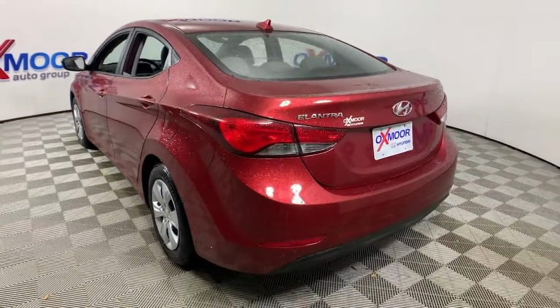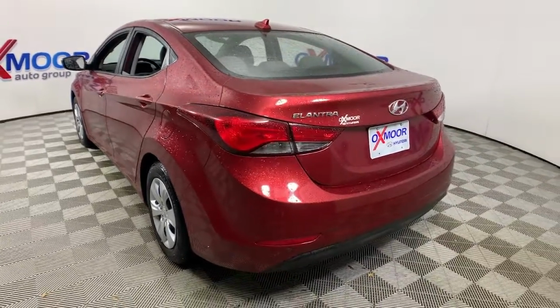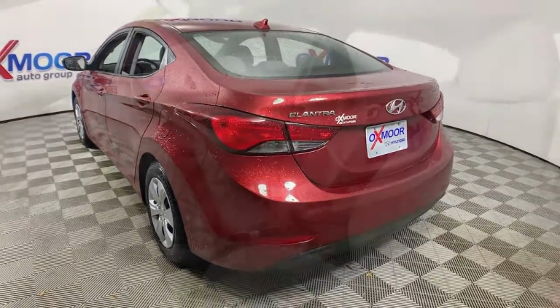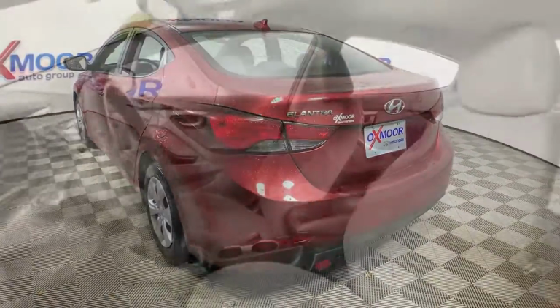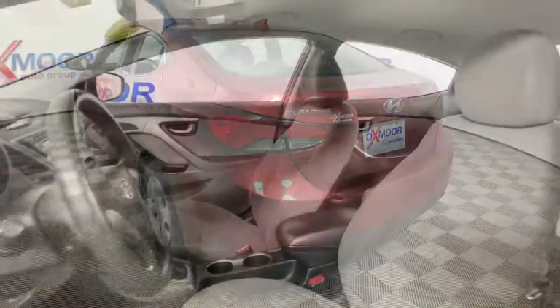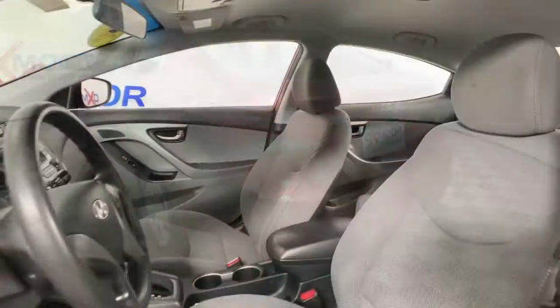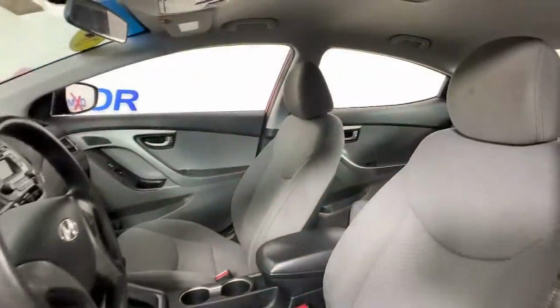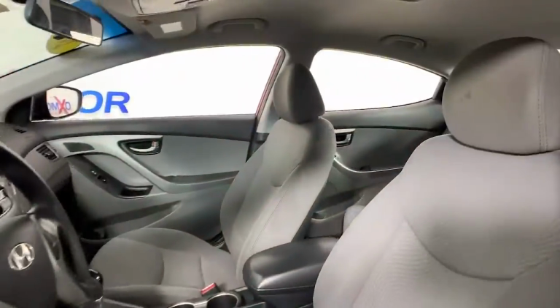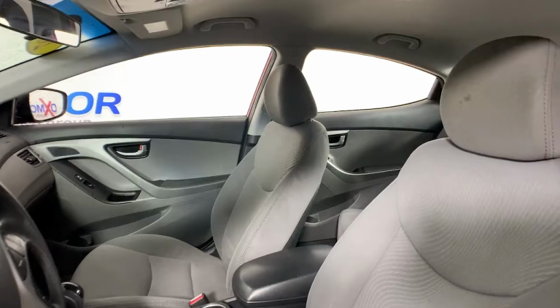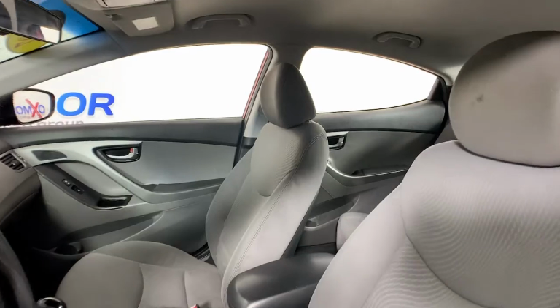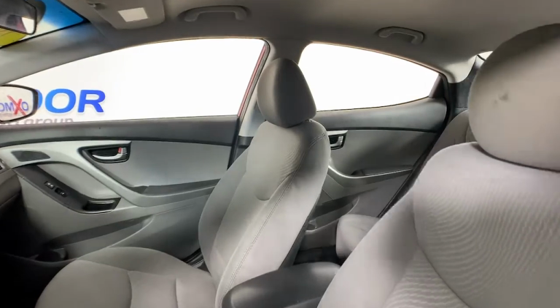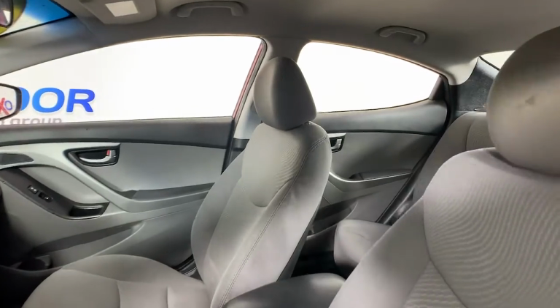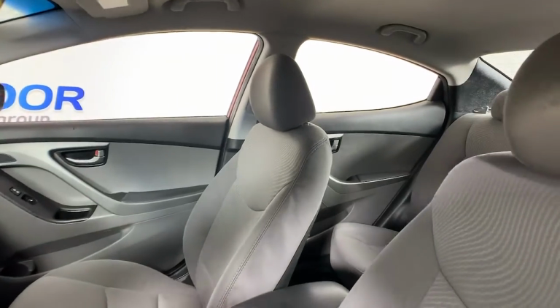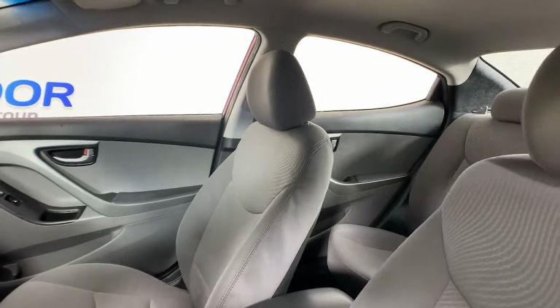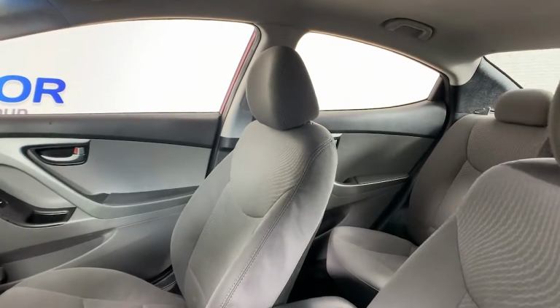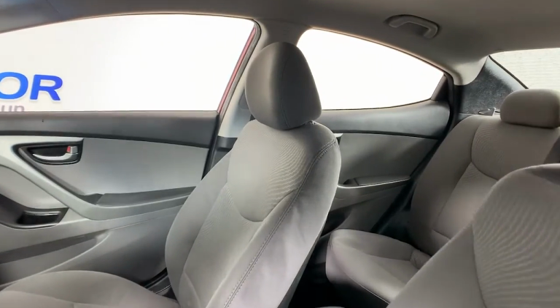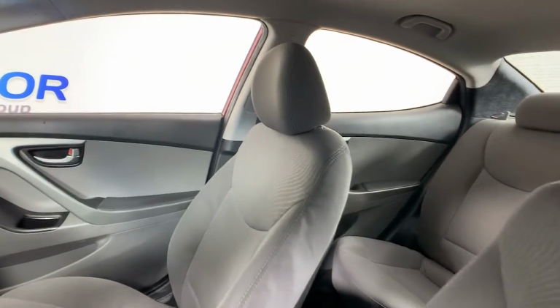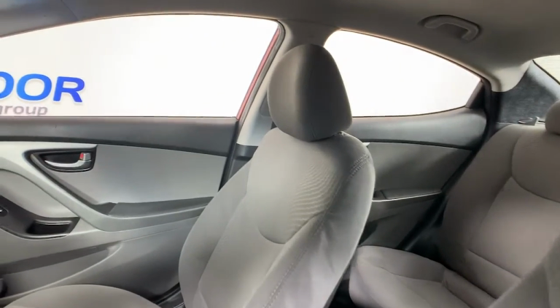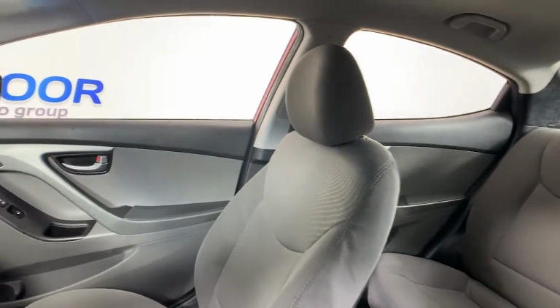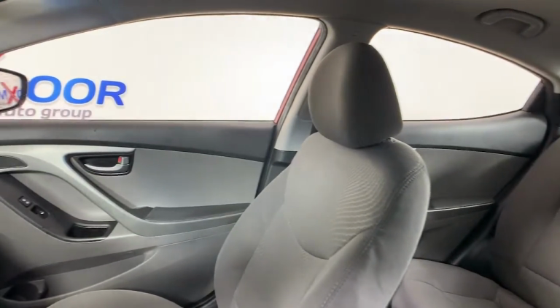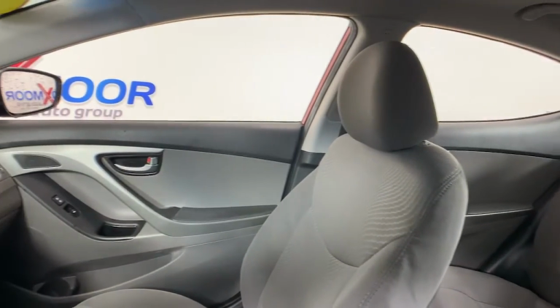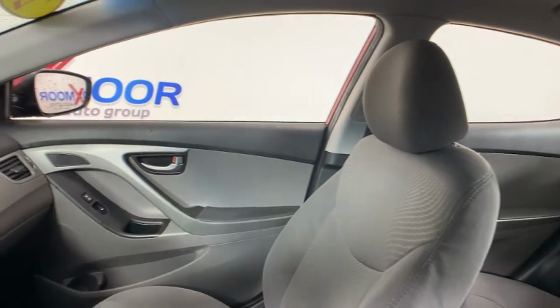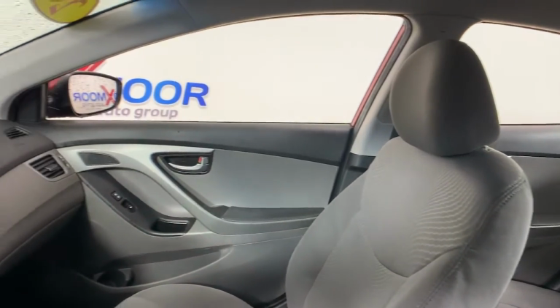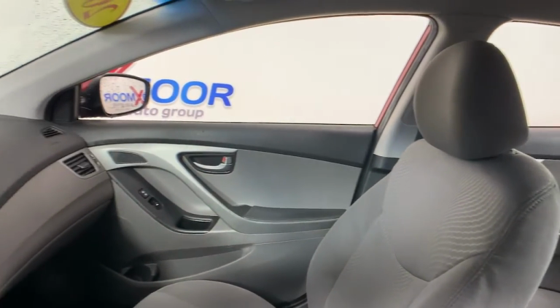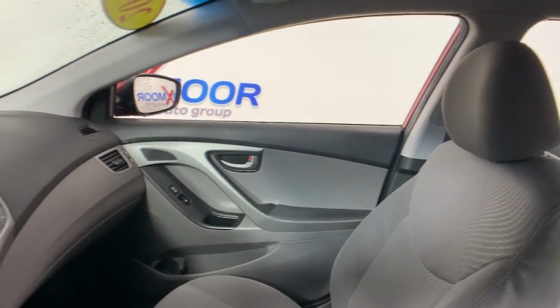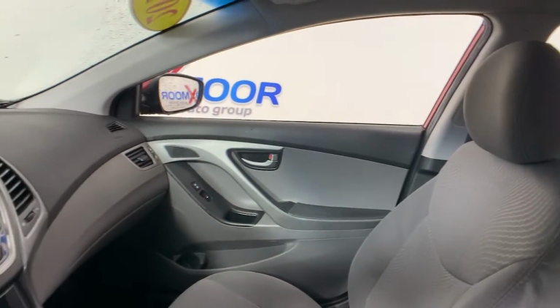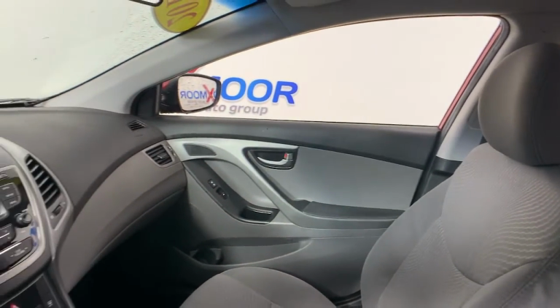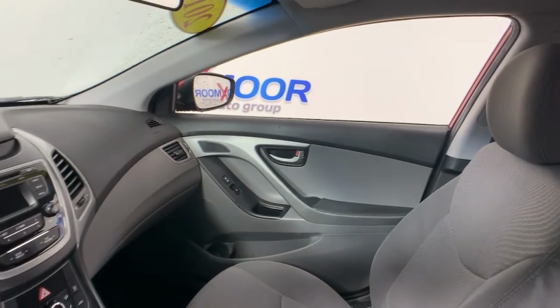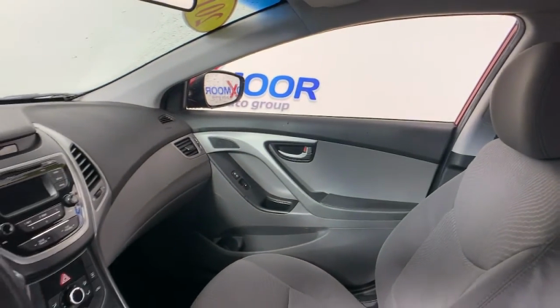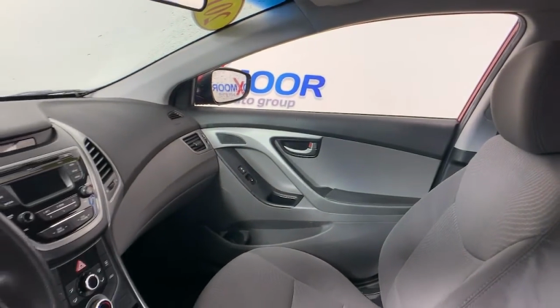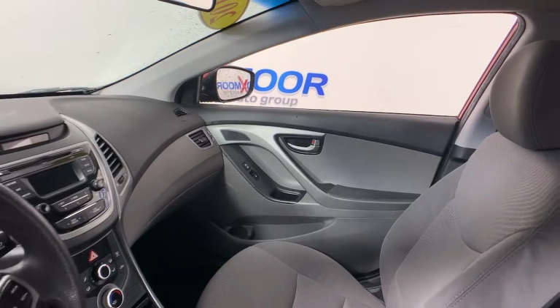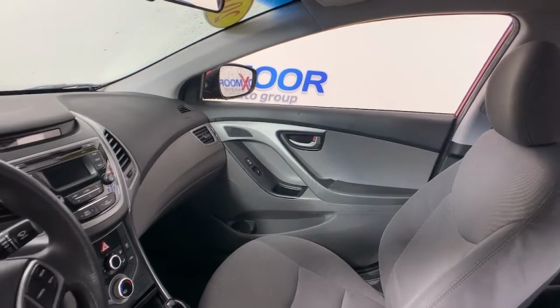You'll love its ergonomic controls, standard rear-view camera, refined ride, modern looks, and confidence-inspiring safety features.